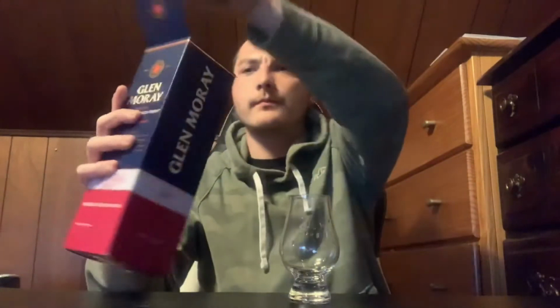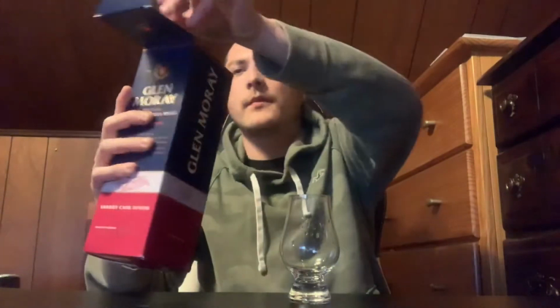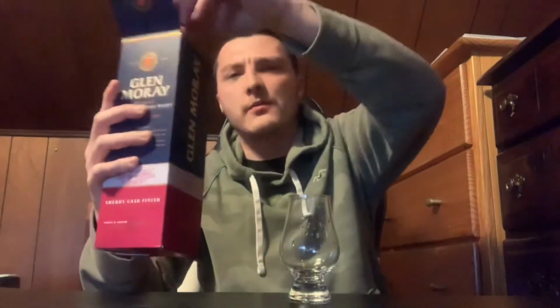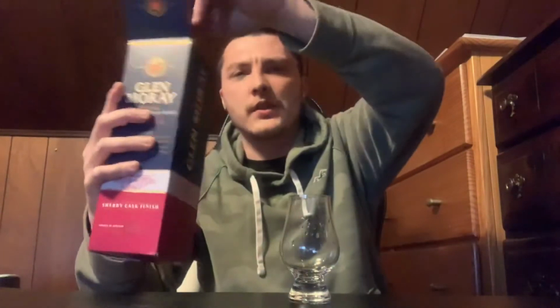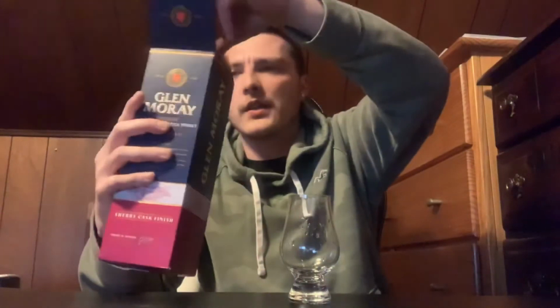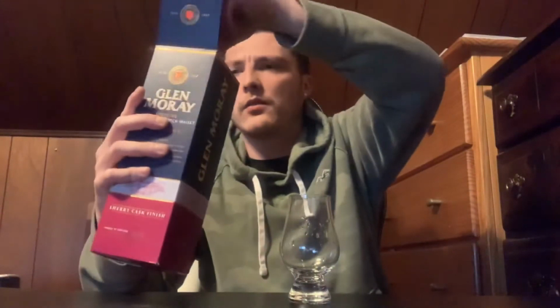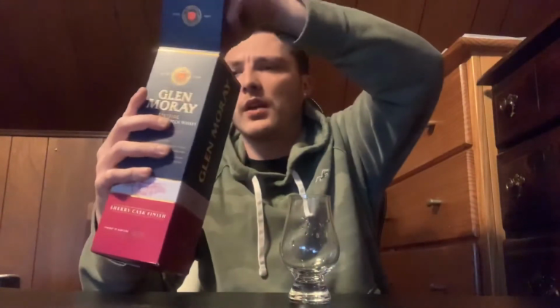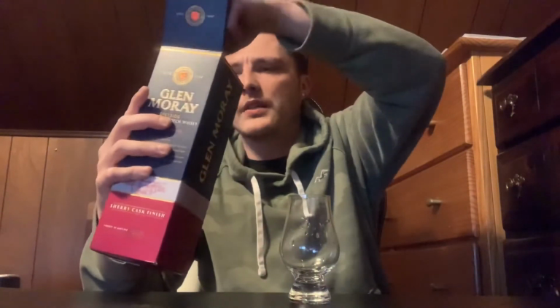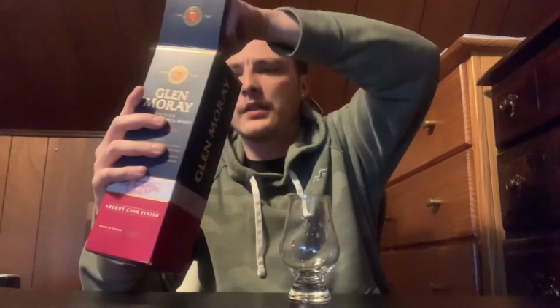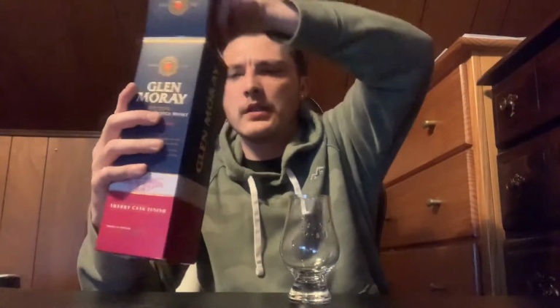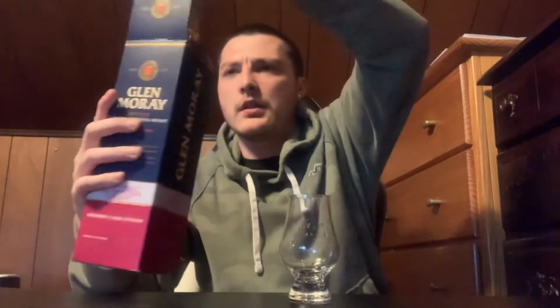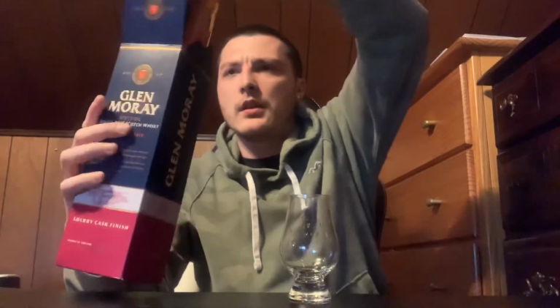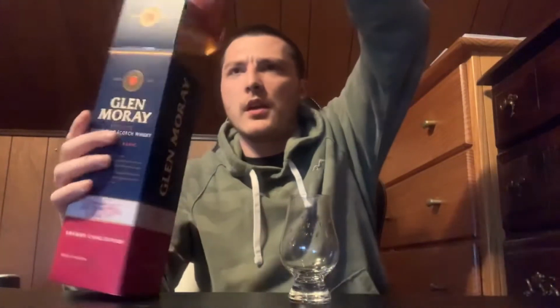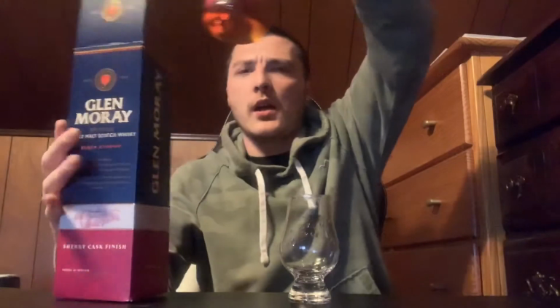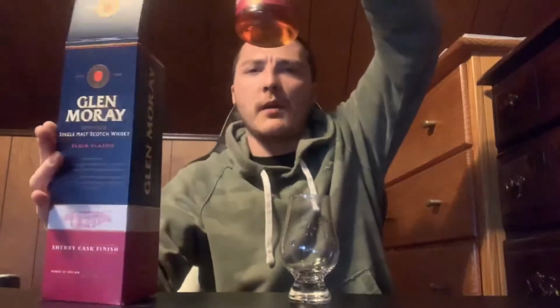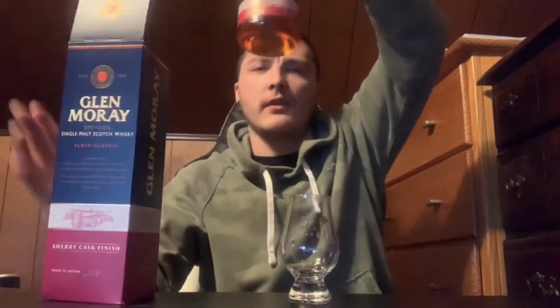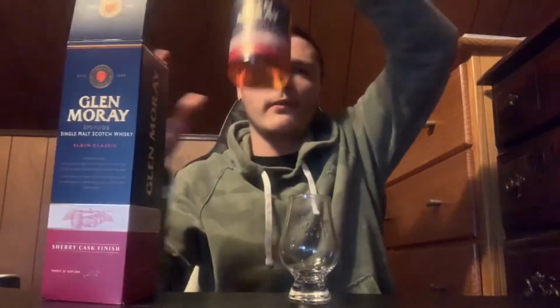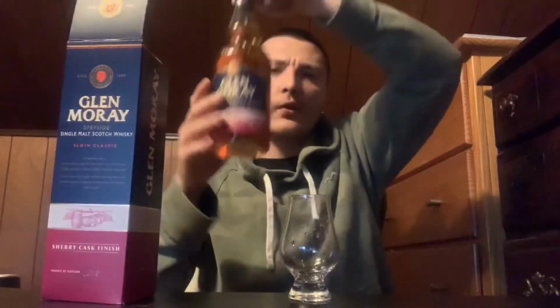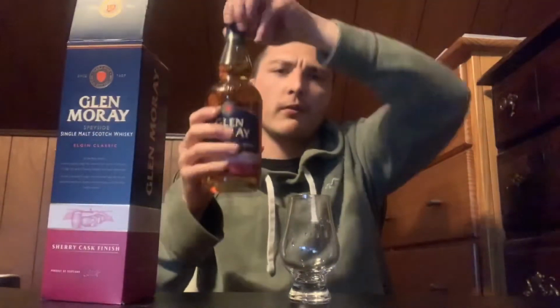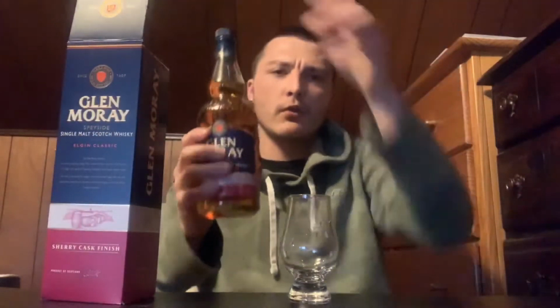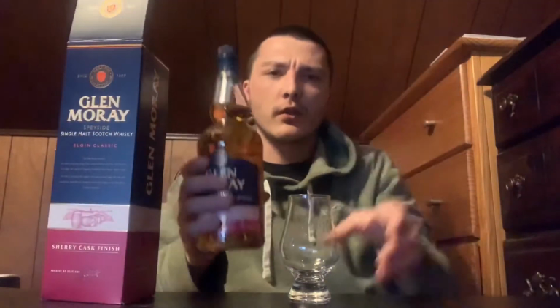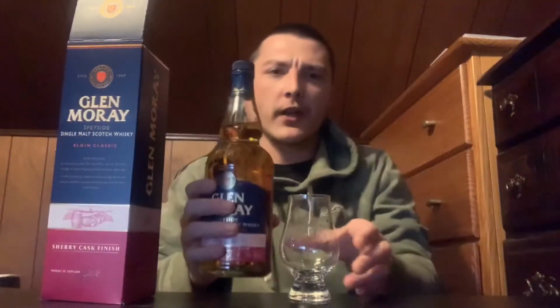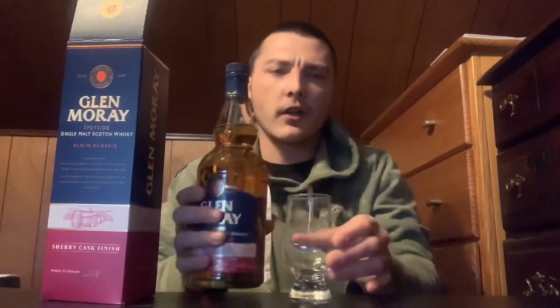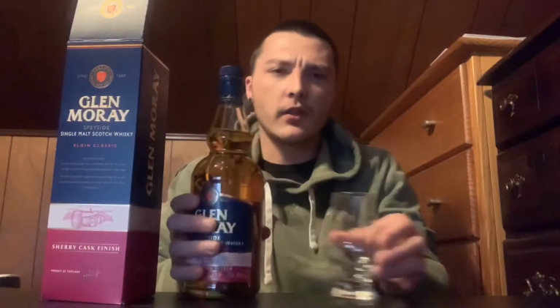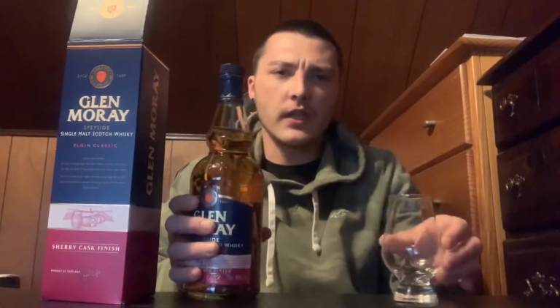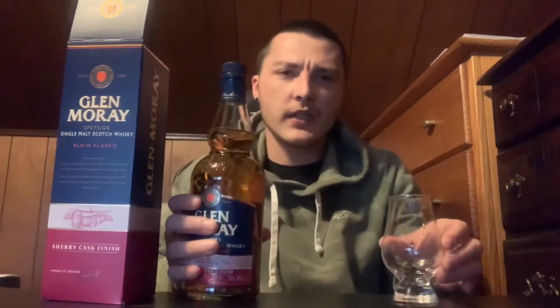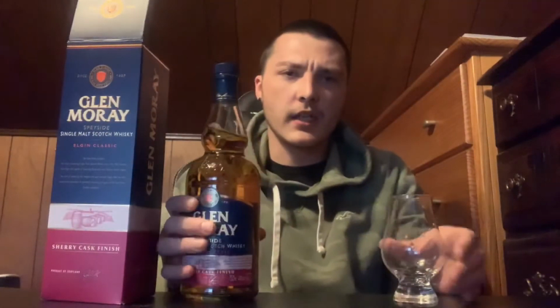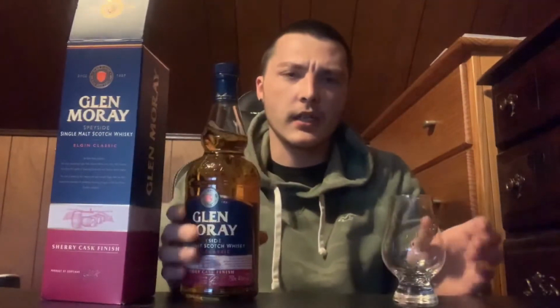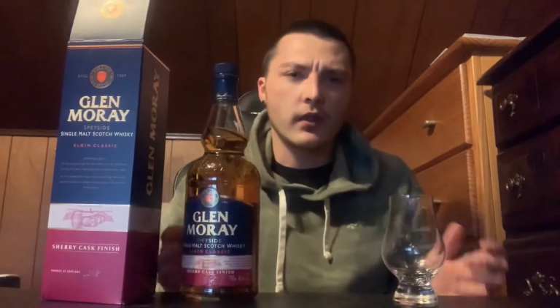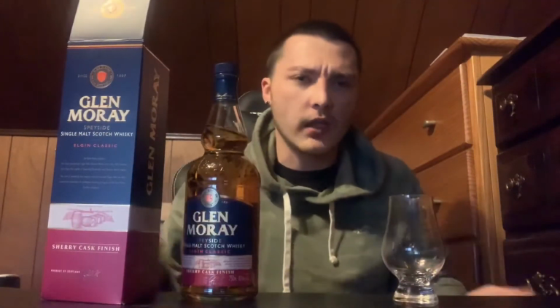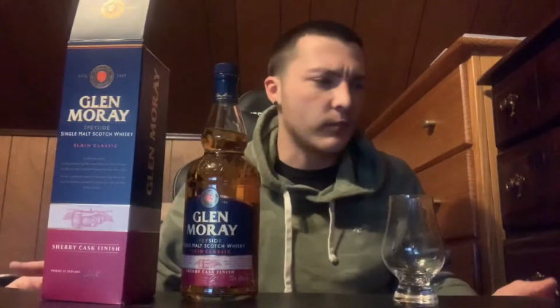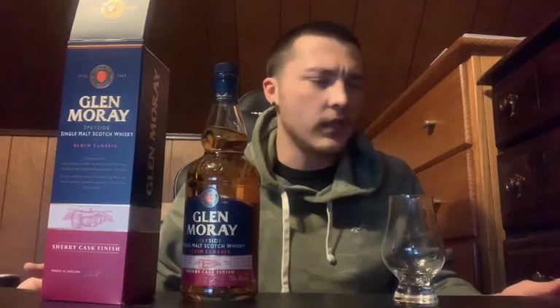Comes in this nice little box. I believe I've already reviewed the regular Elgin Classic and the Elgin Classic Peated.